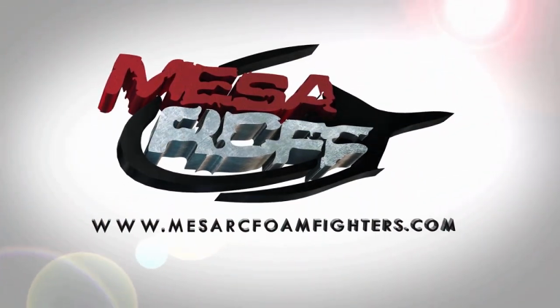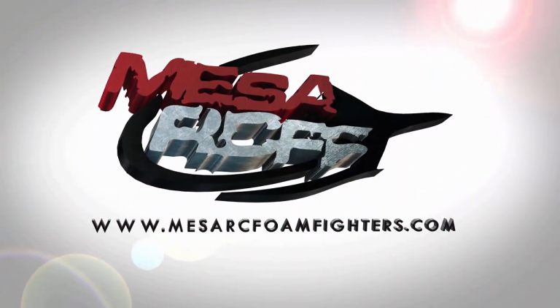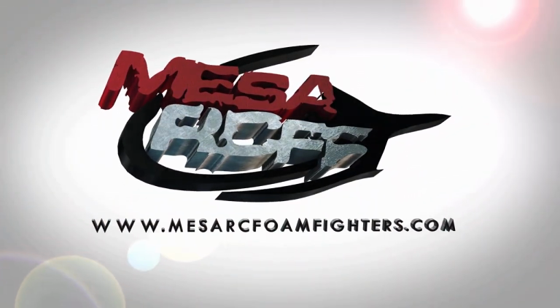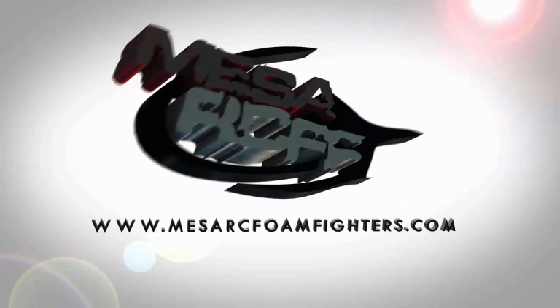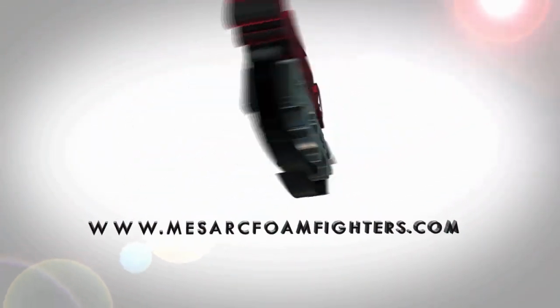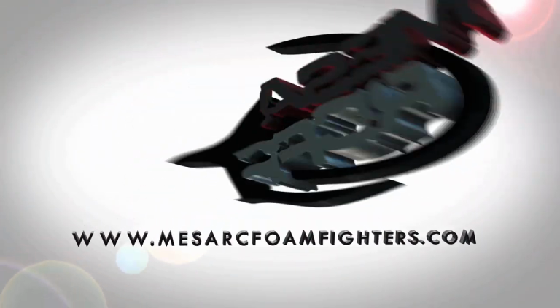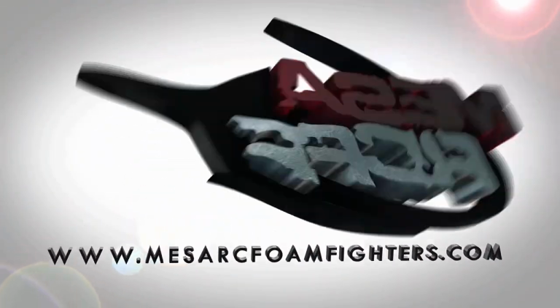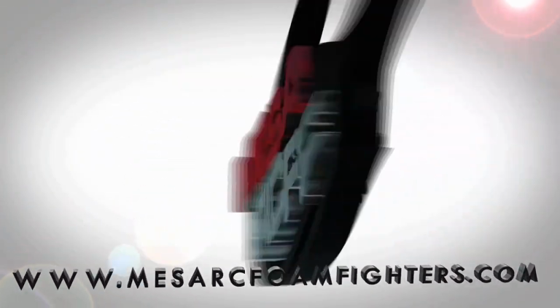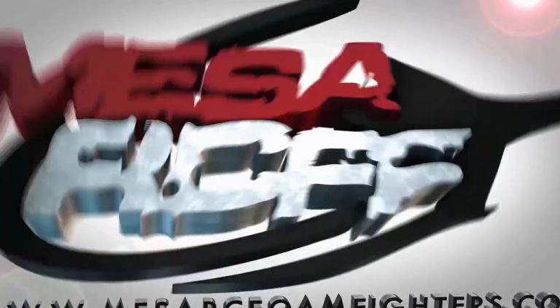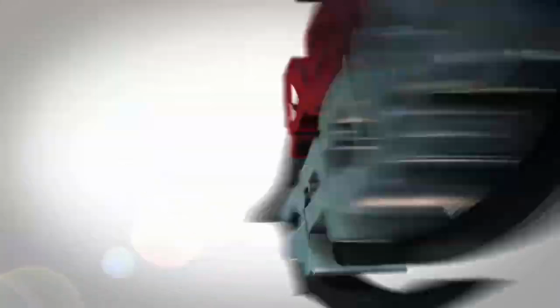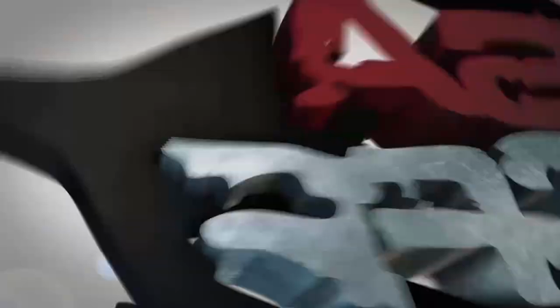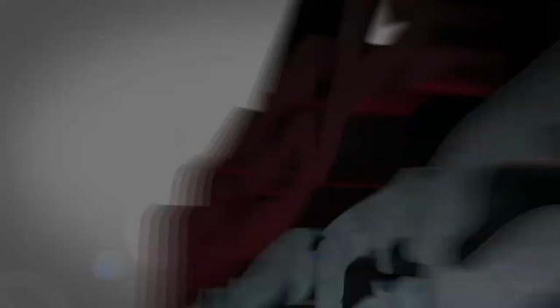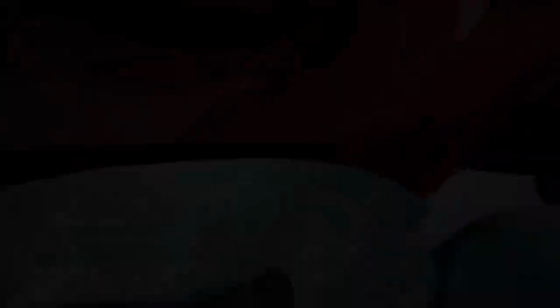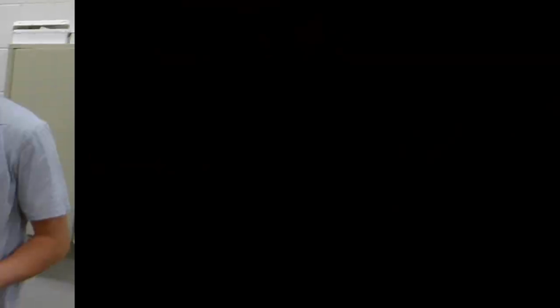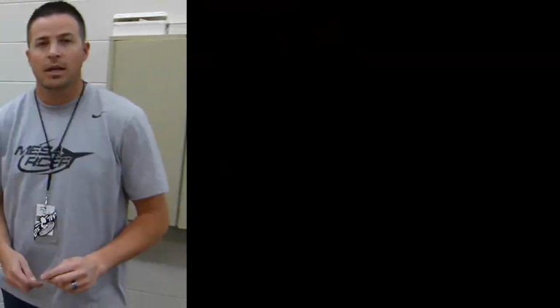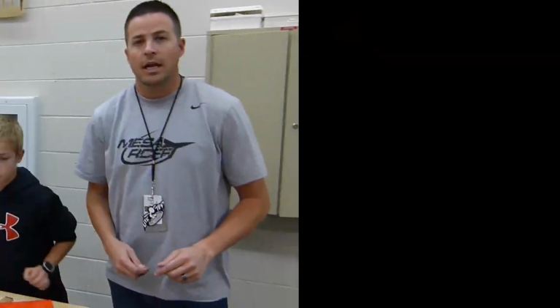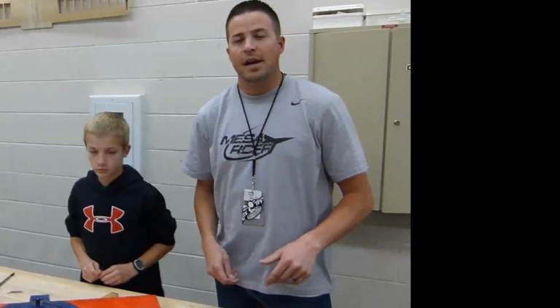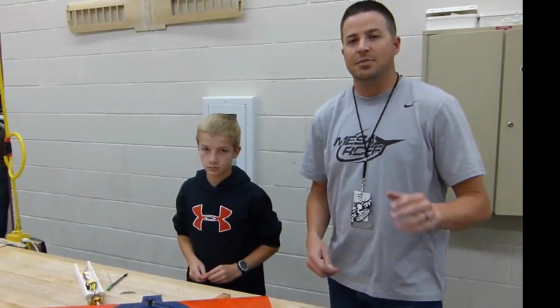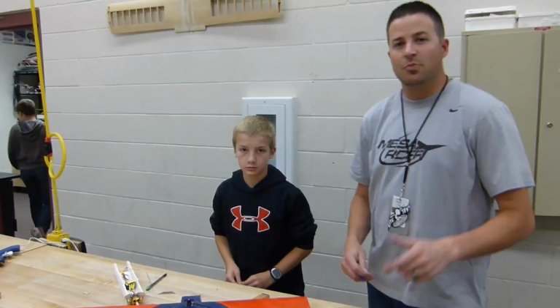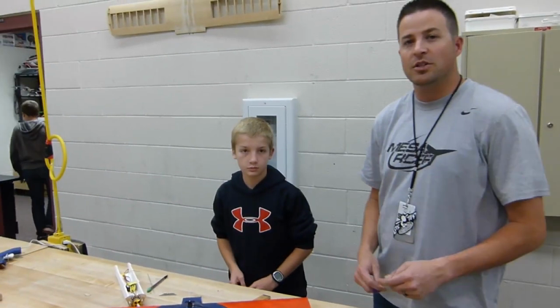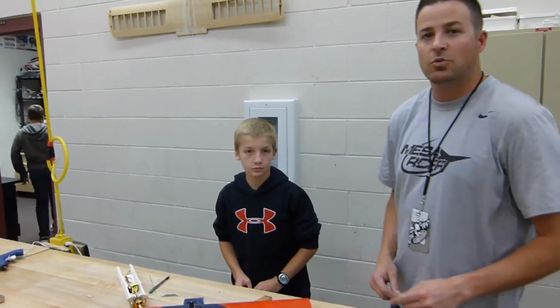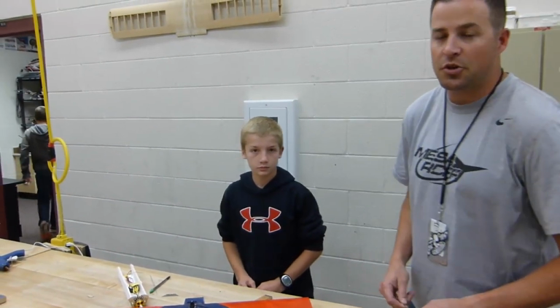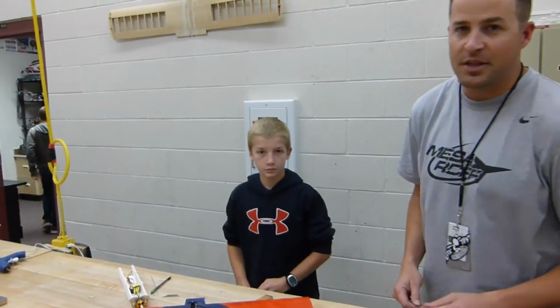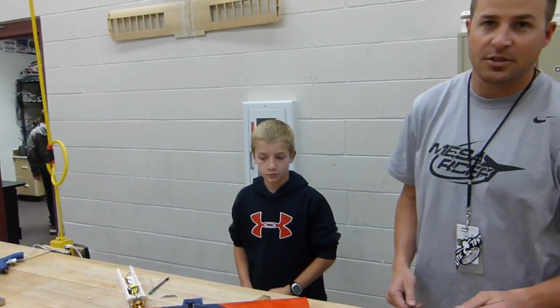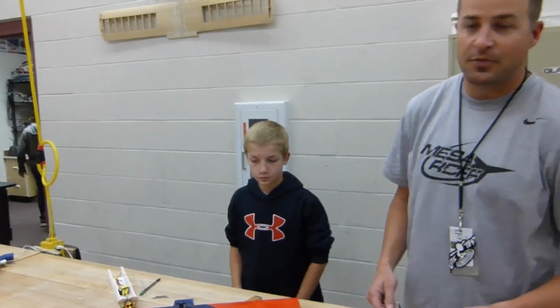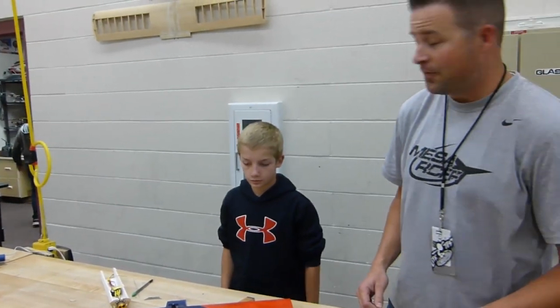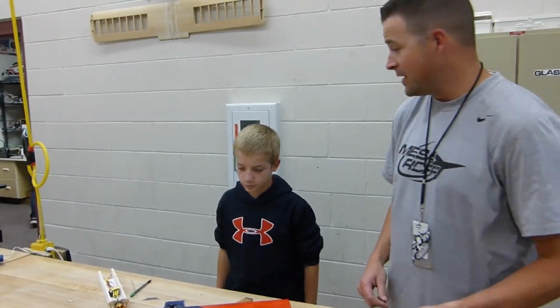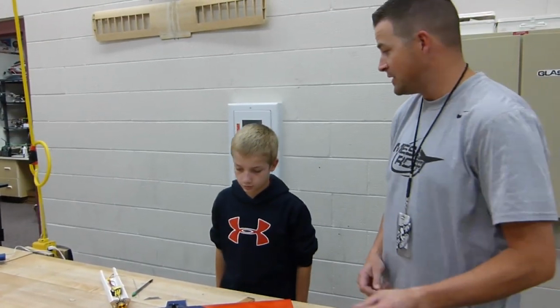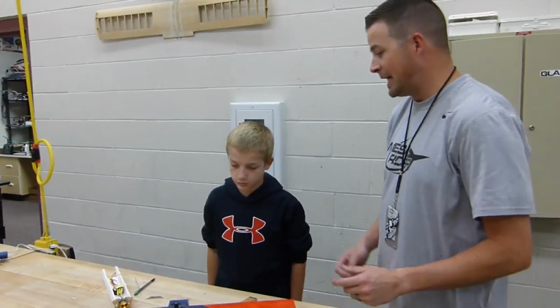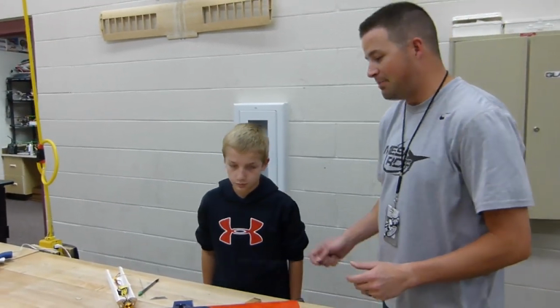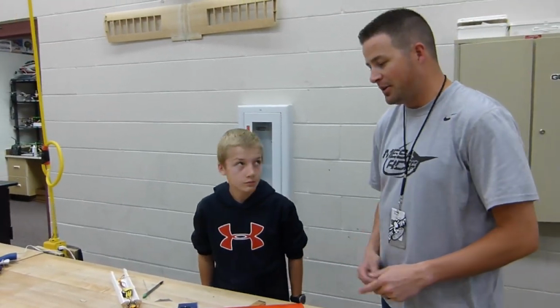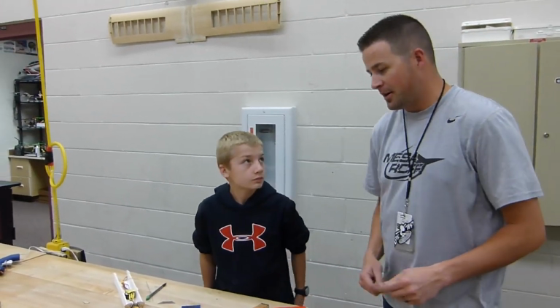All right, who's ready to fly? Hey, it's Mr. Marshall. Welcome to Baseball. I got Baylor here.